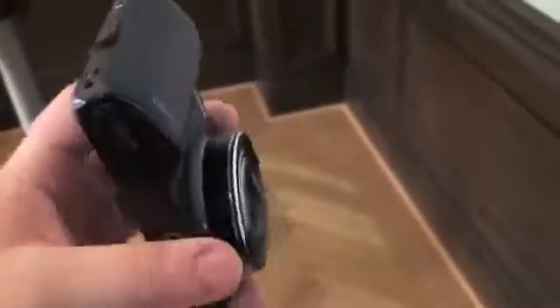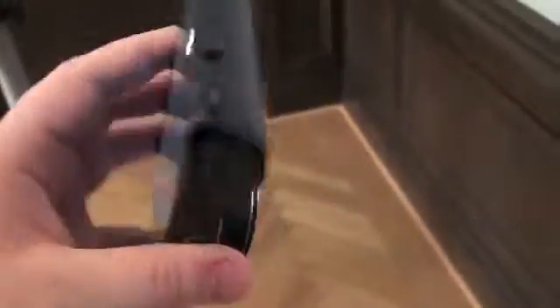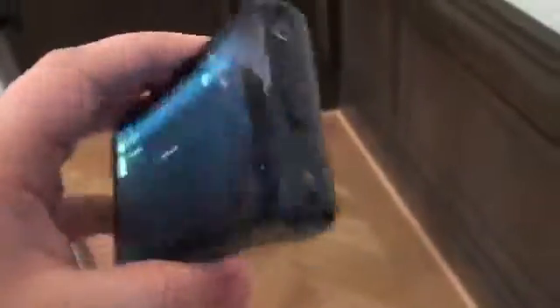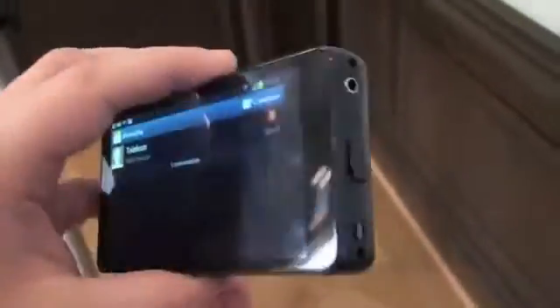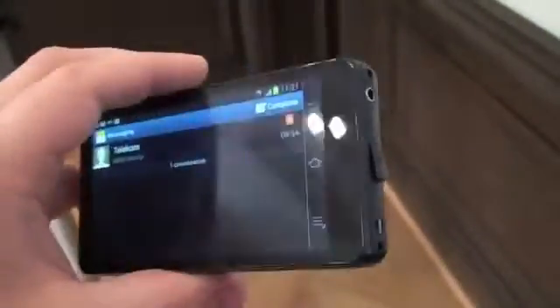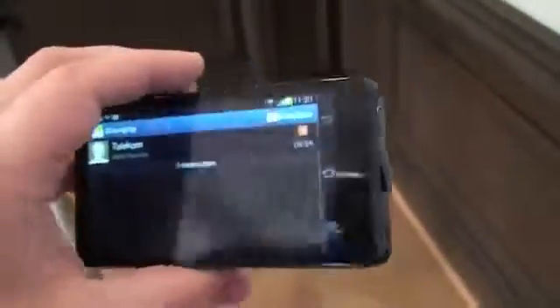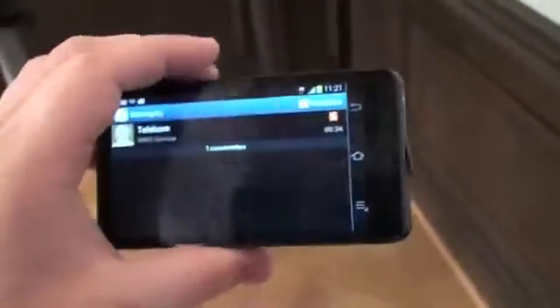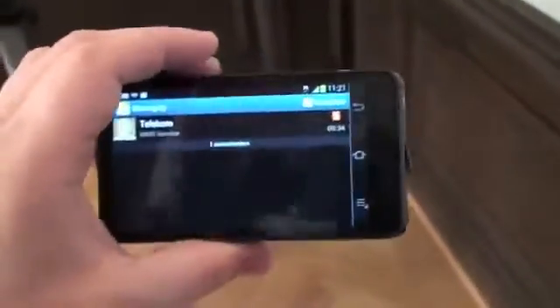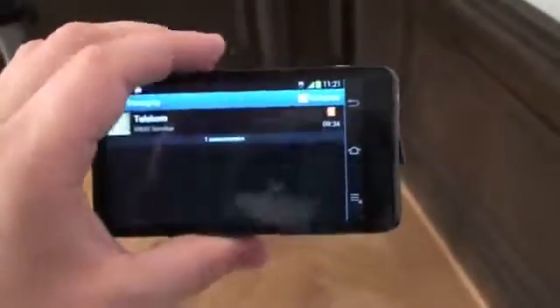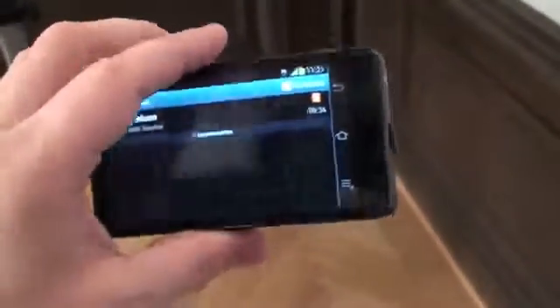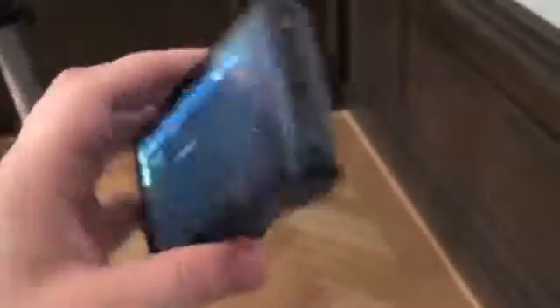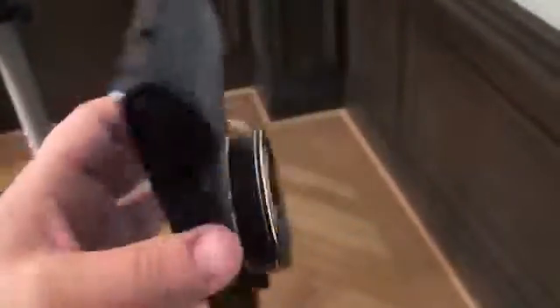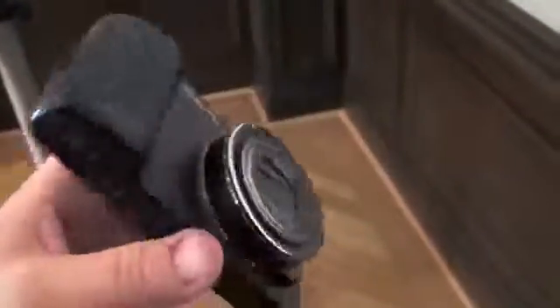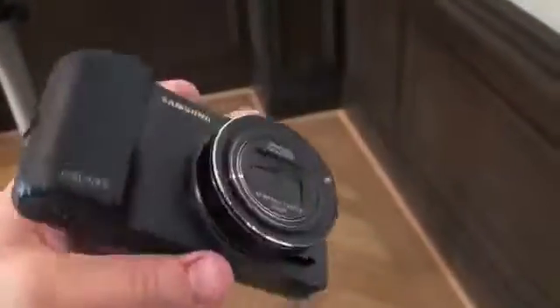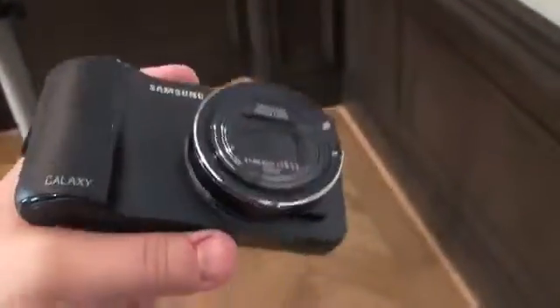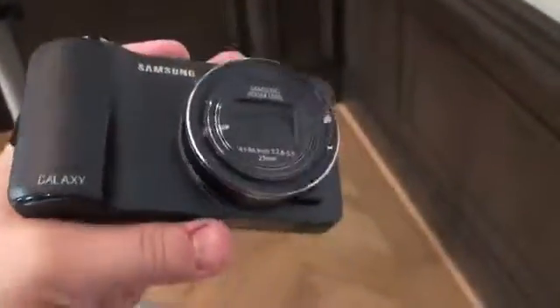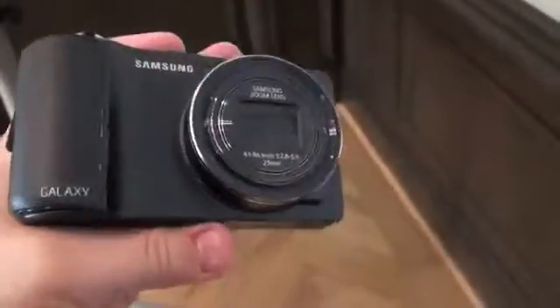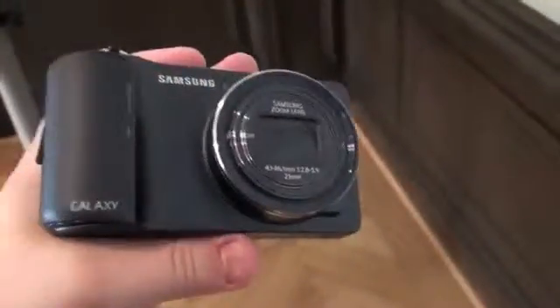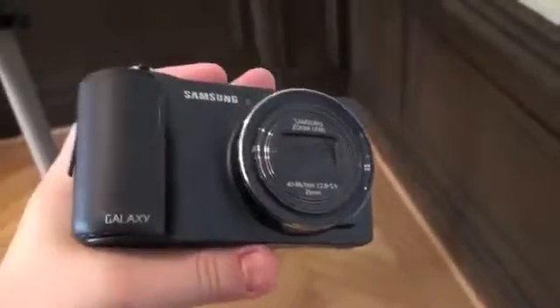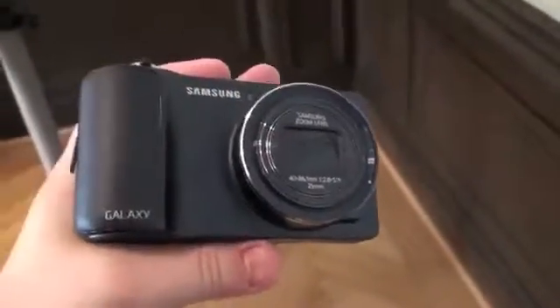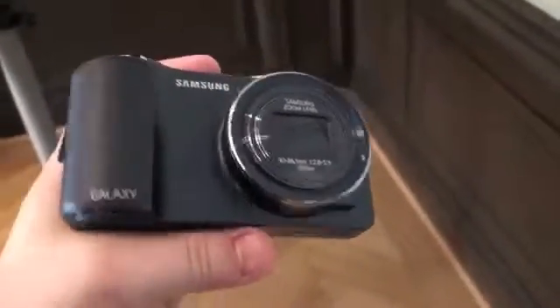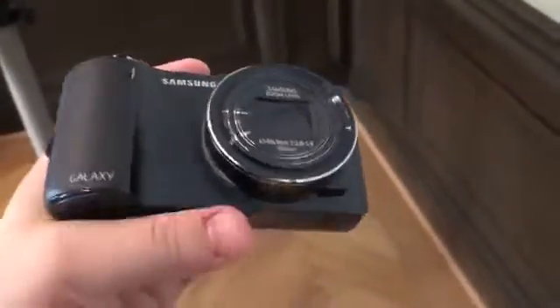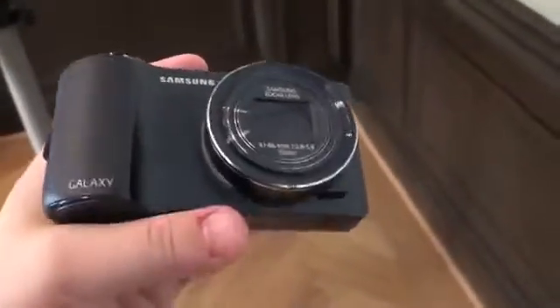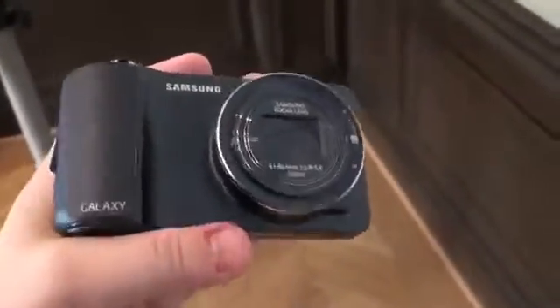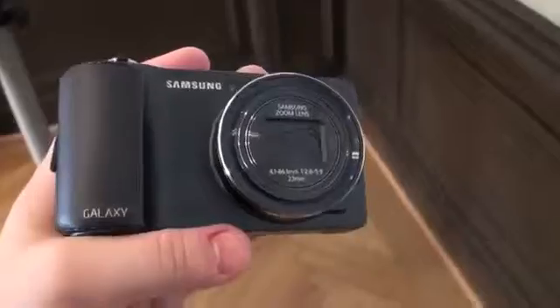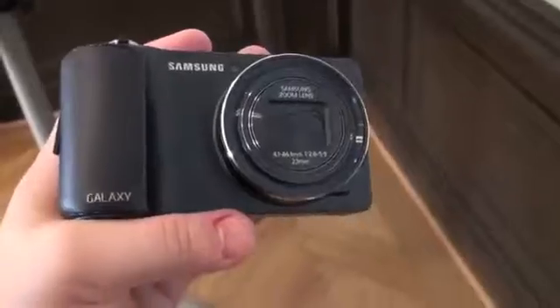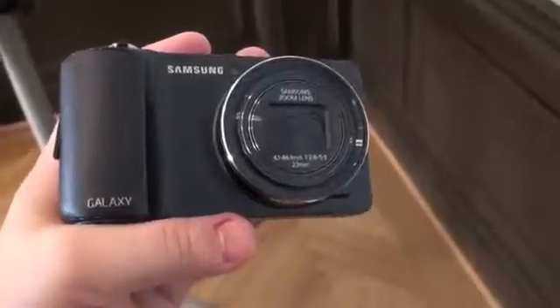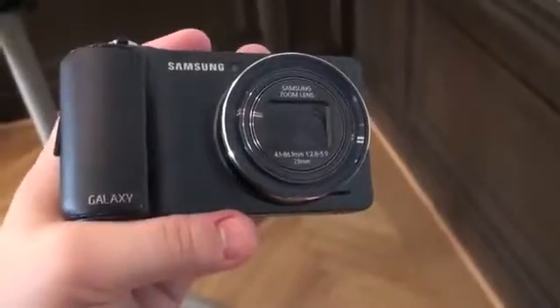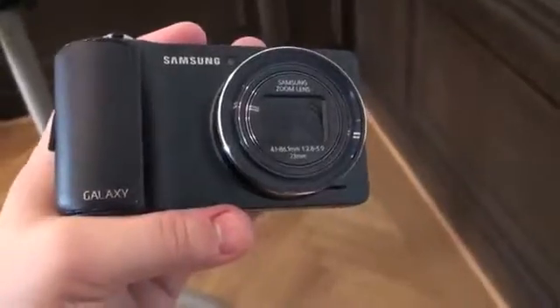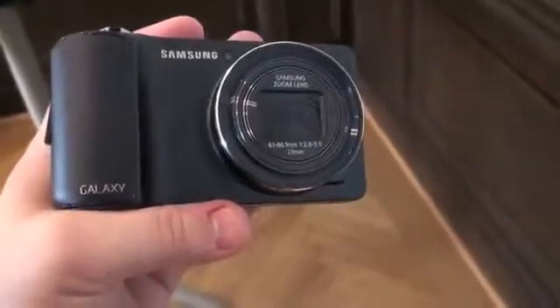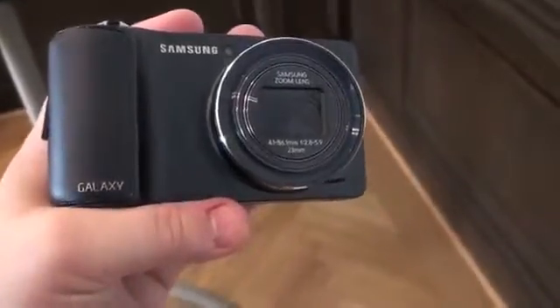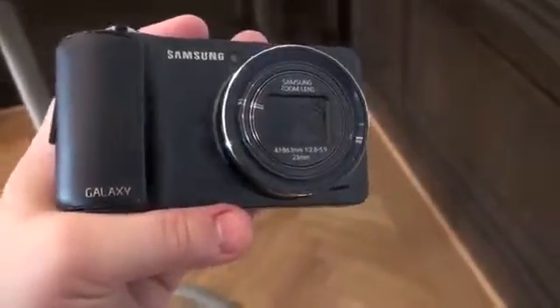In any case, this is a quick look at the Samsung Galaxy Camera. This is Todd Hazelton with TechnoBuffalo.